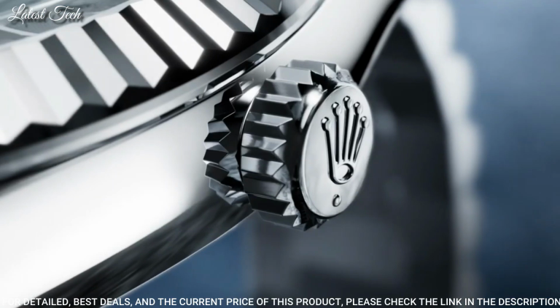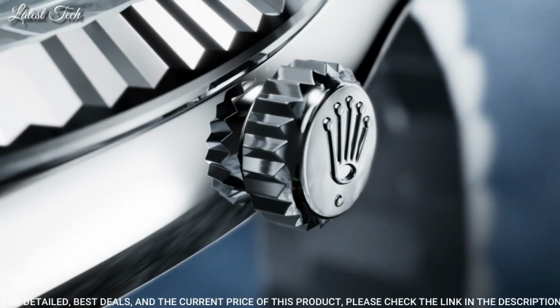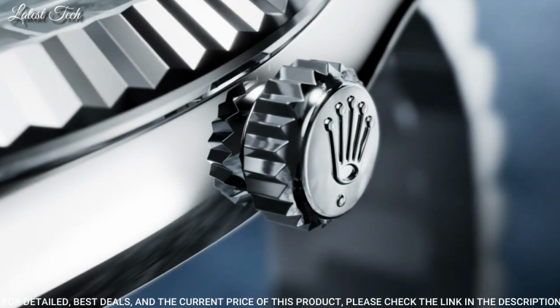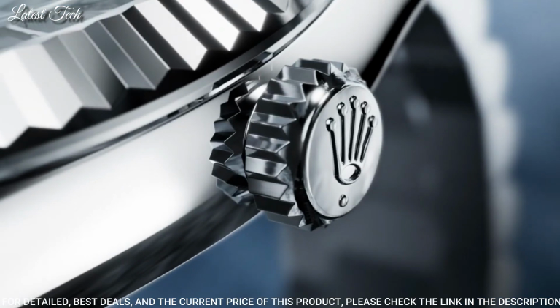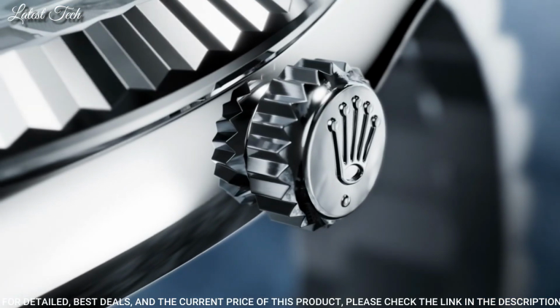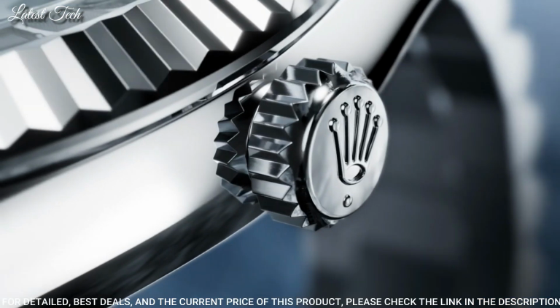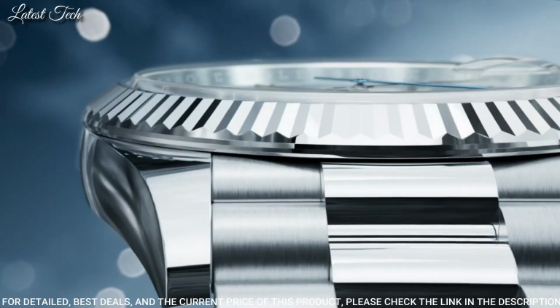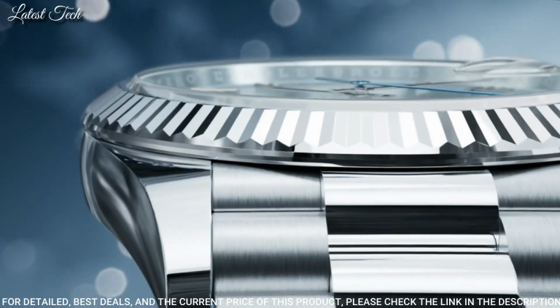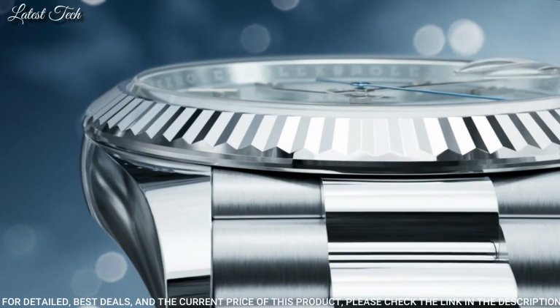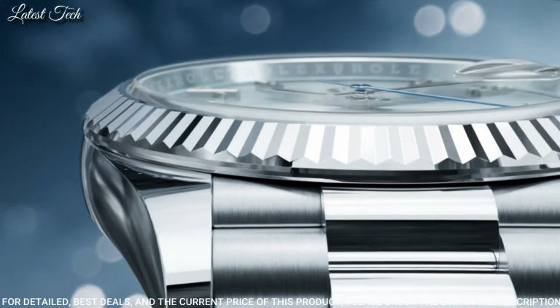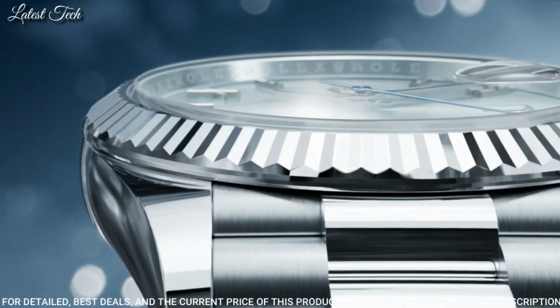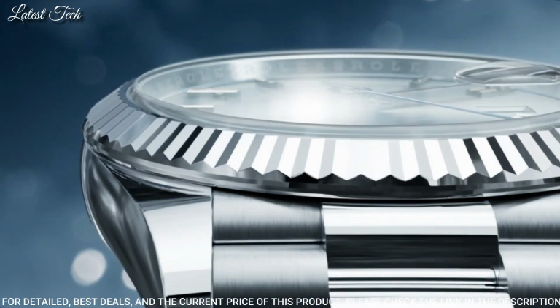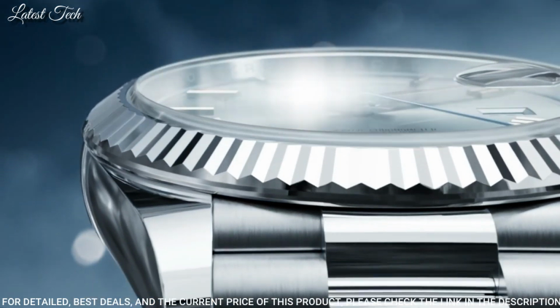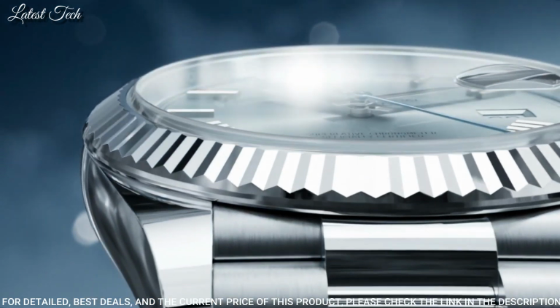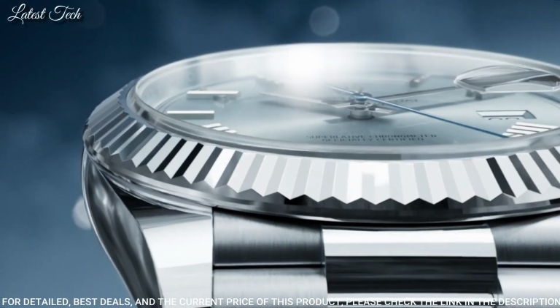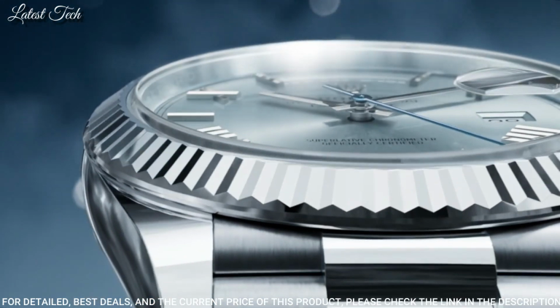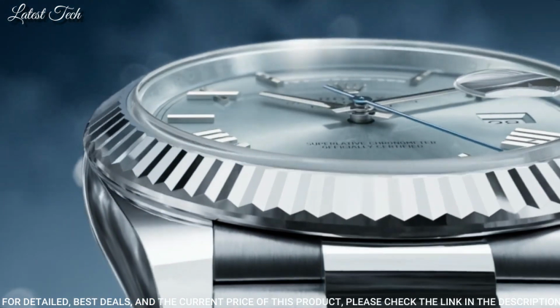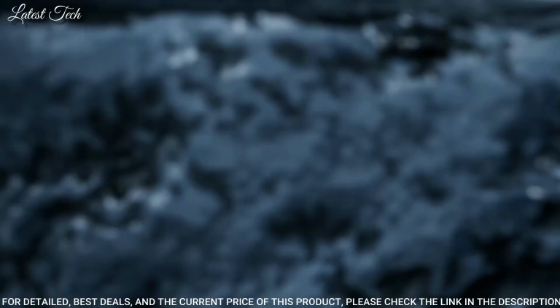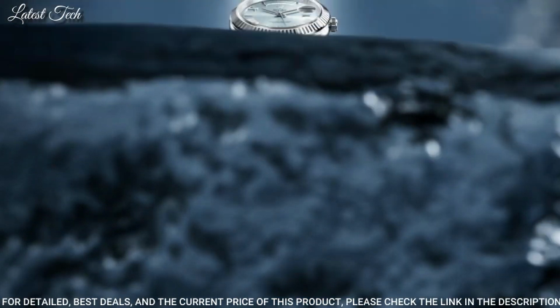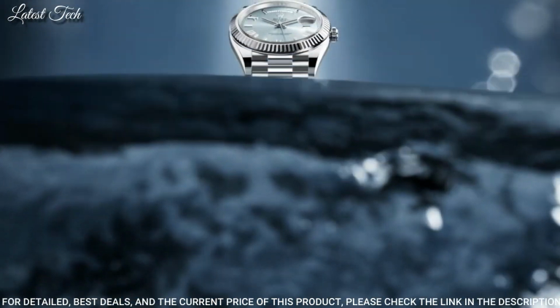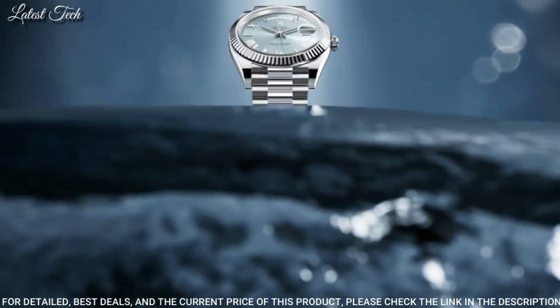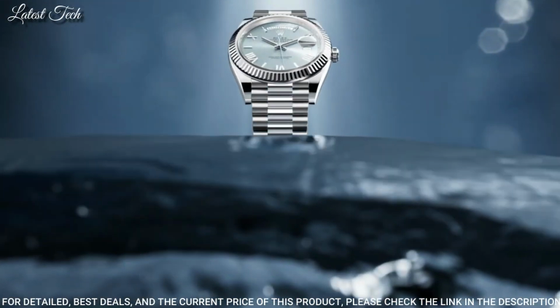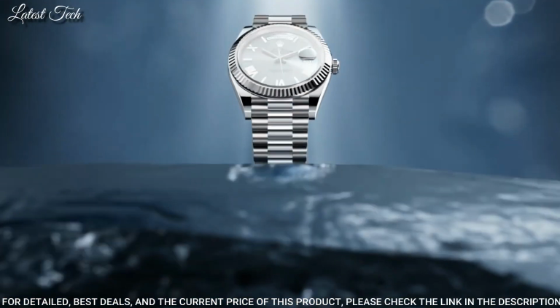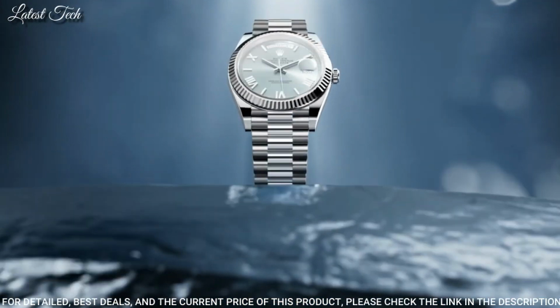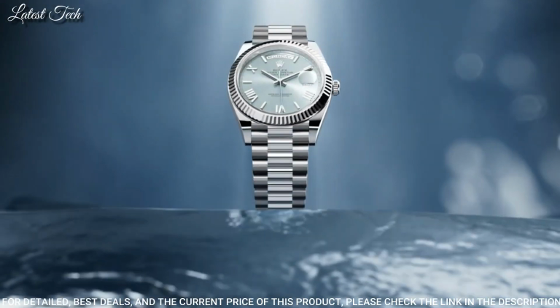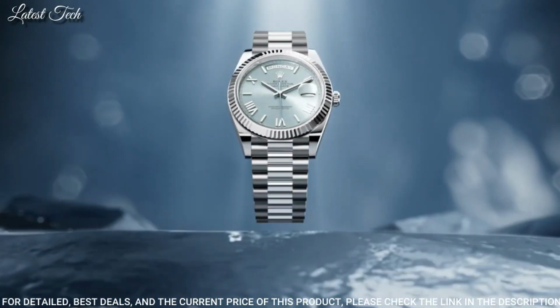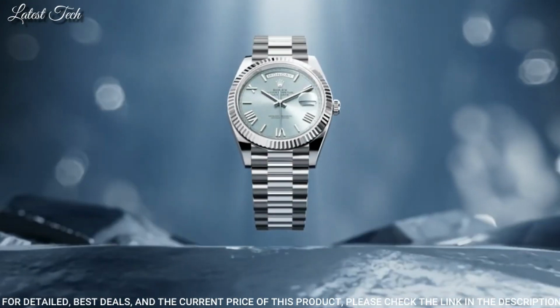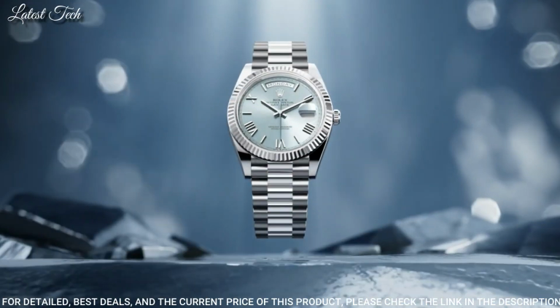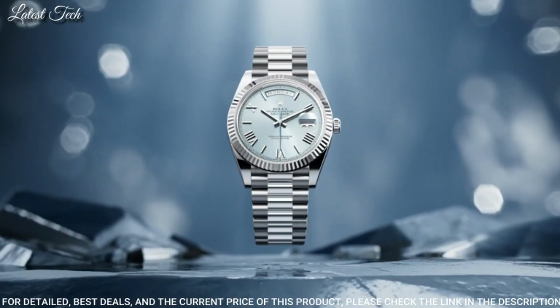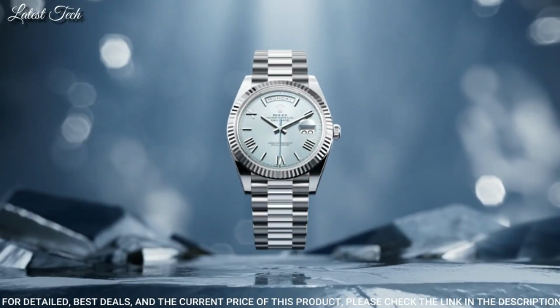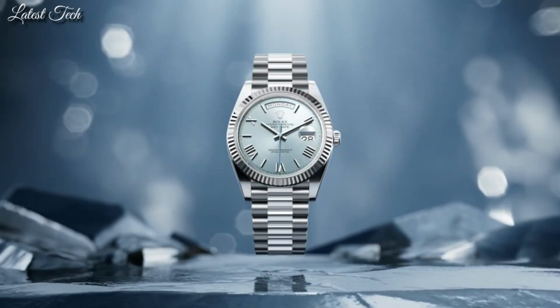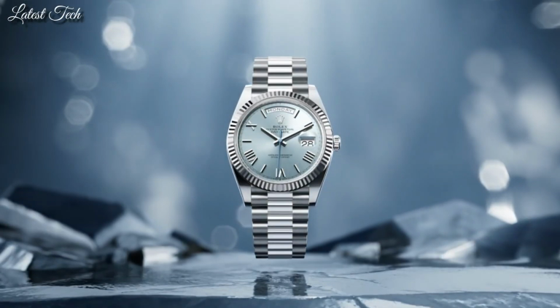Water-resistant at 100m. Functions: date, day, hour, minute, second, chronometer. Swiss made.